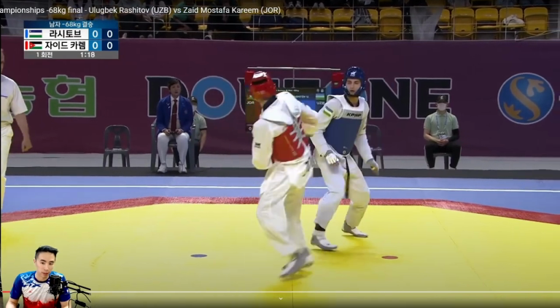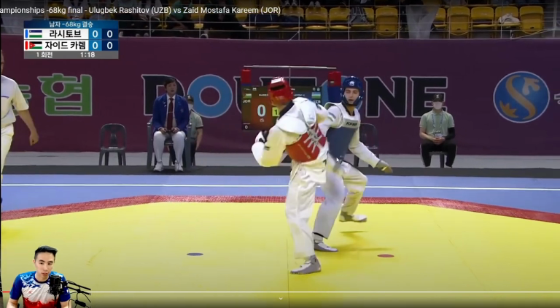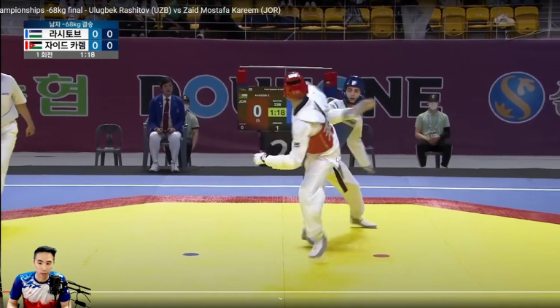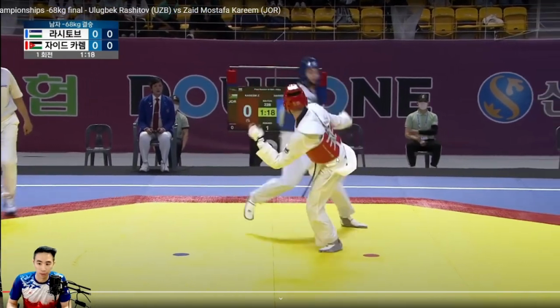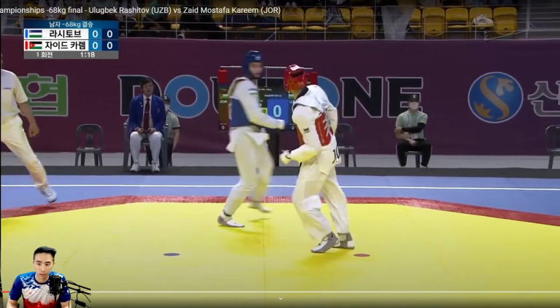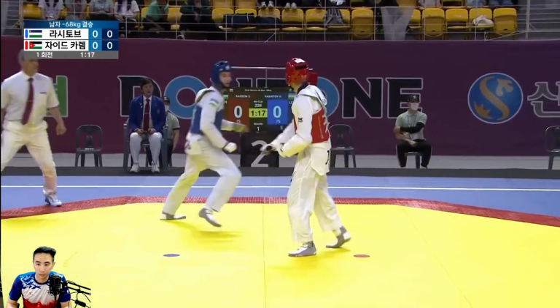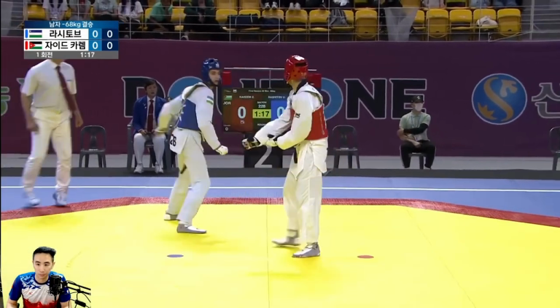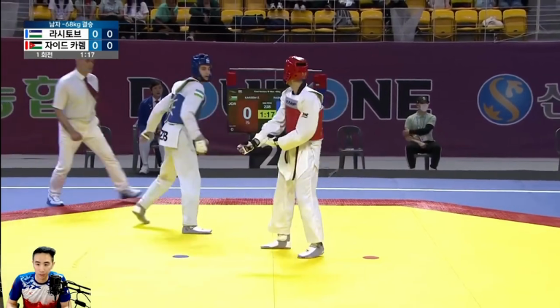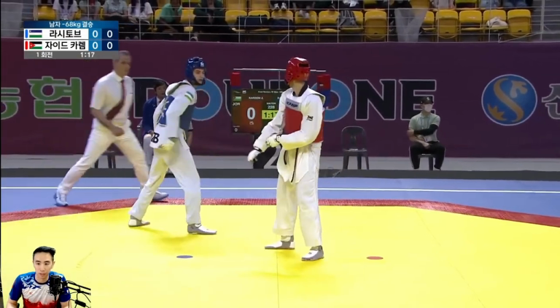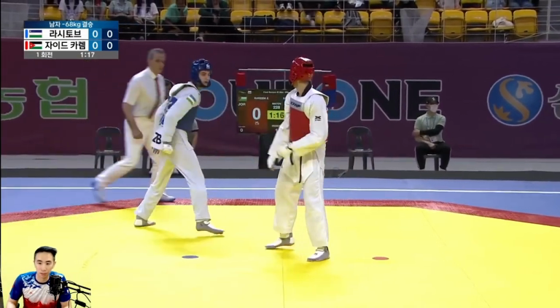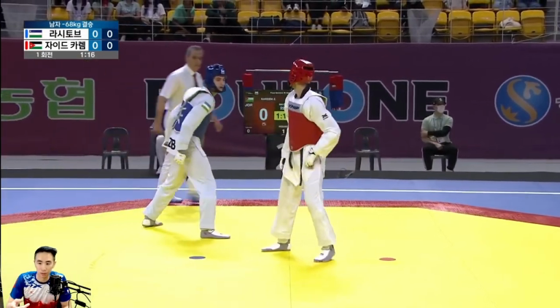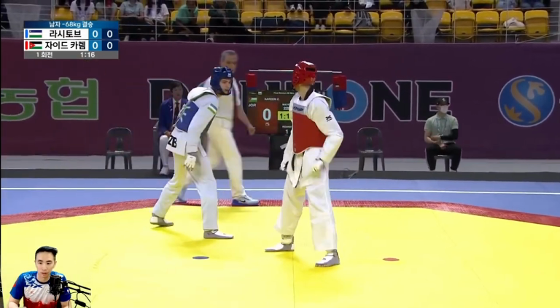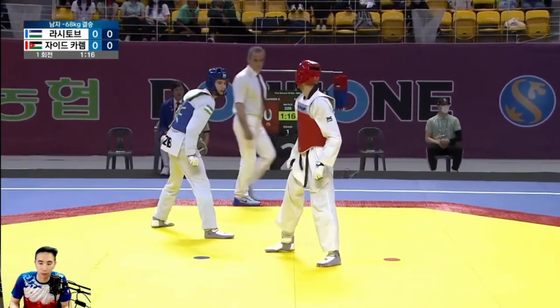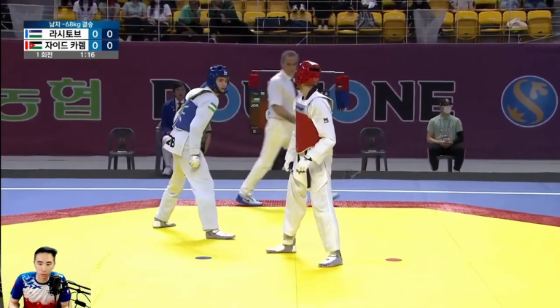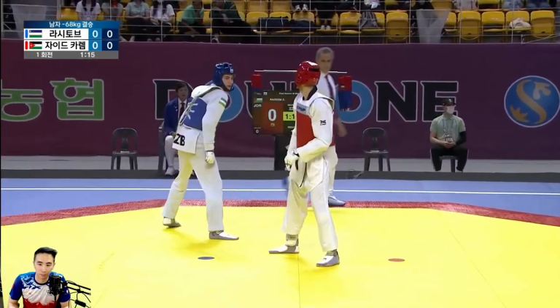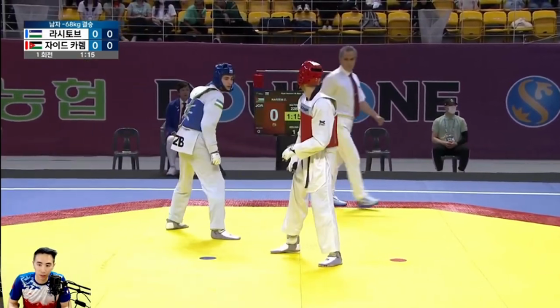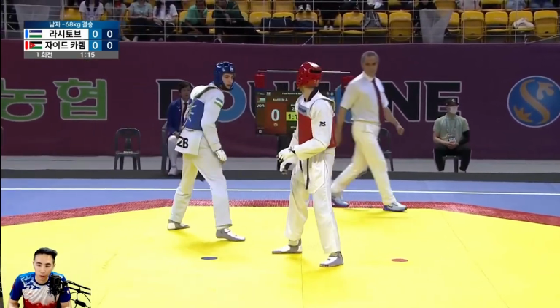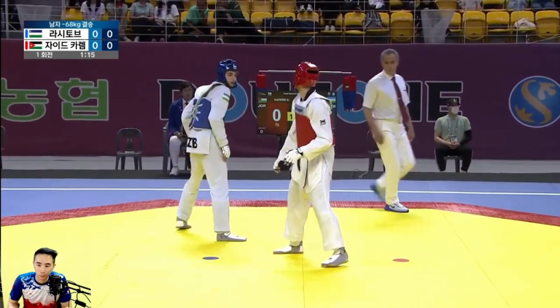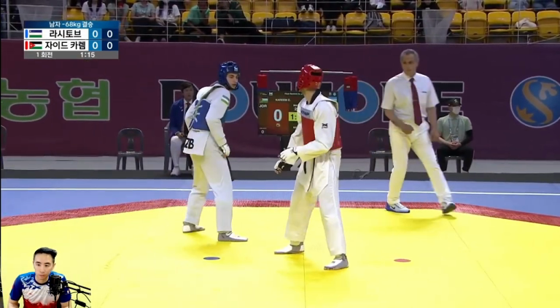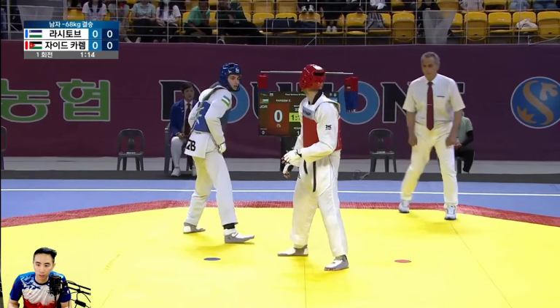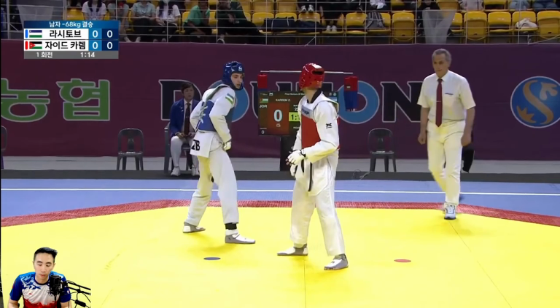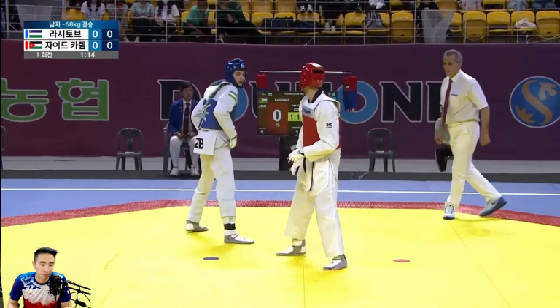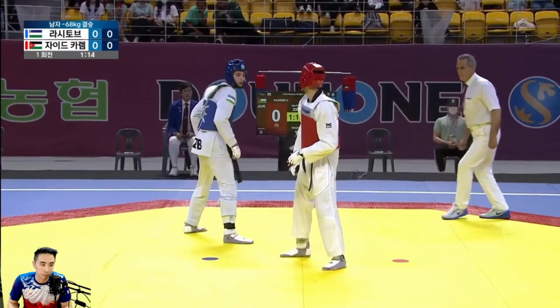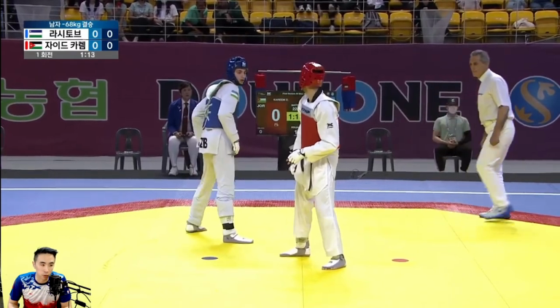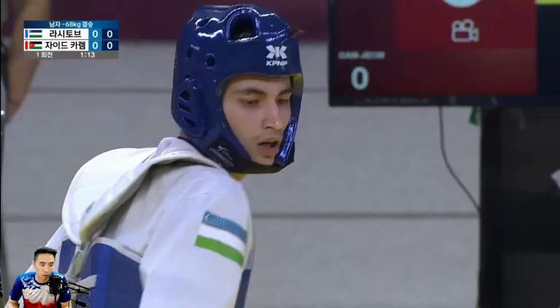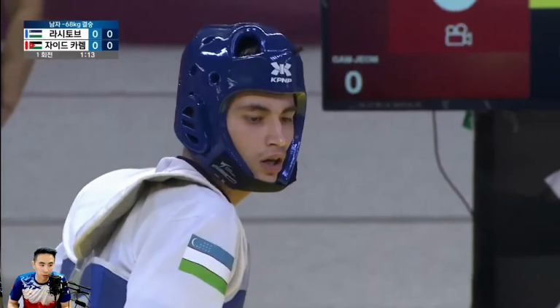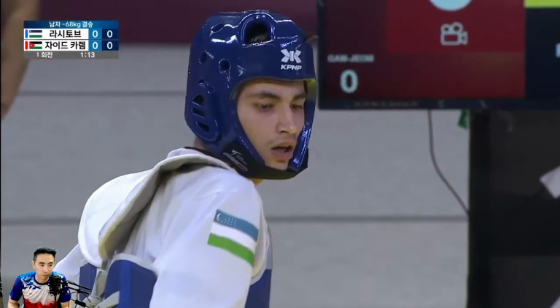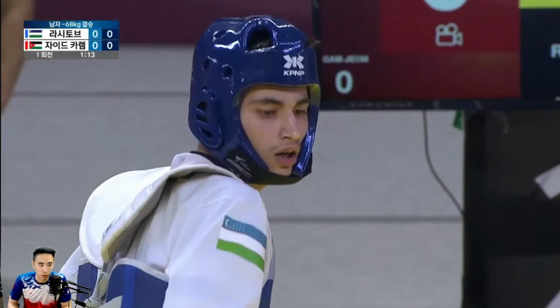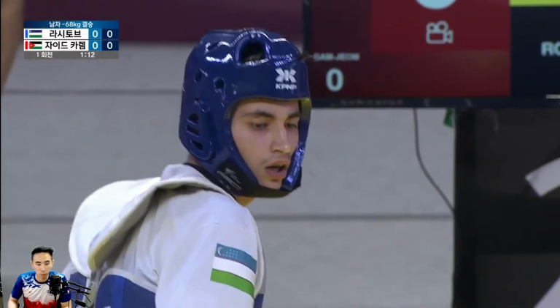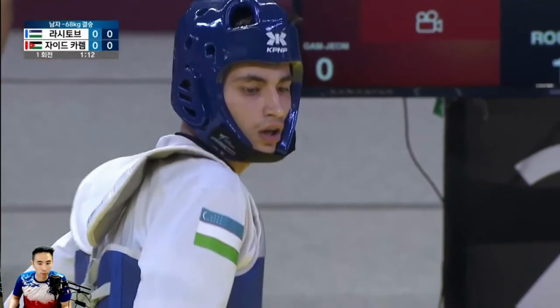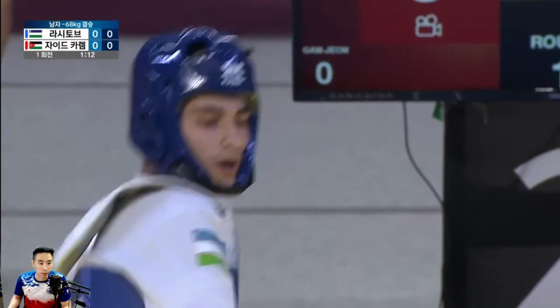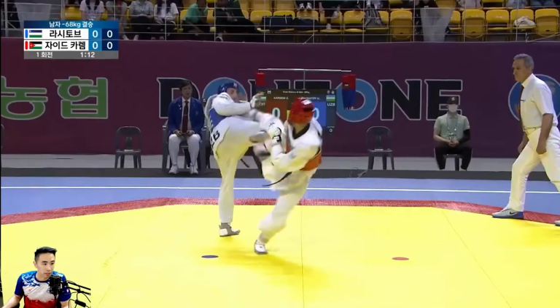Here he goes for the one-two. Nice try. And then immediately he follows up. Jordan follows up. So no point, but good idea.